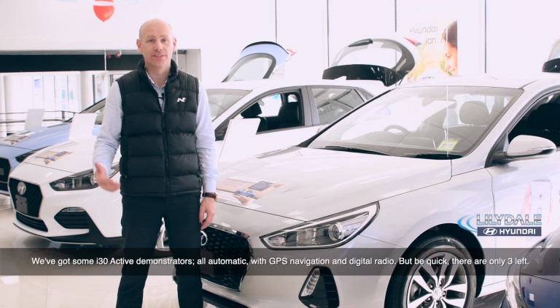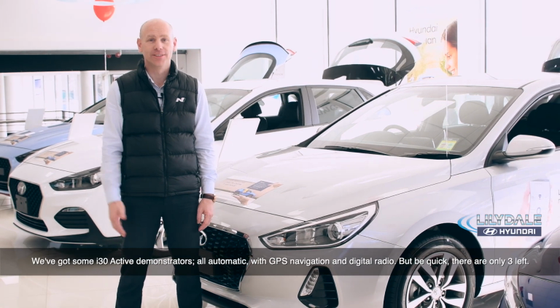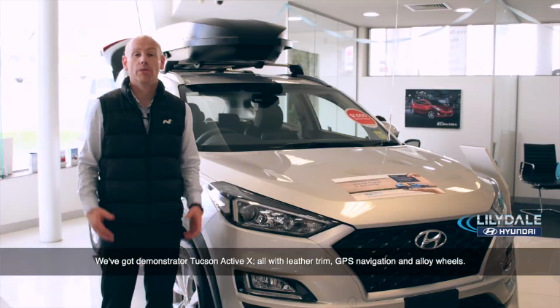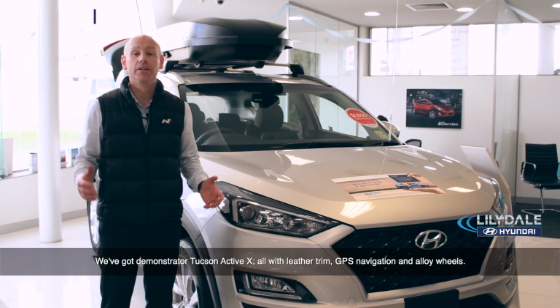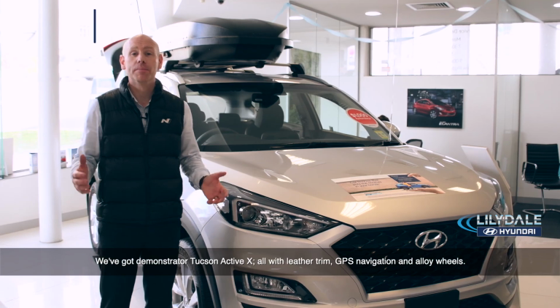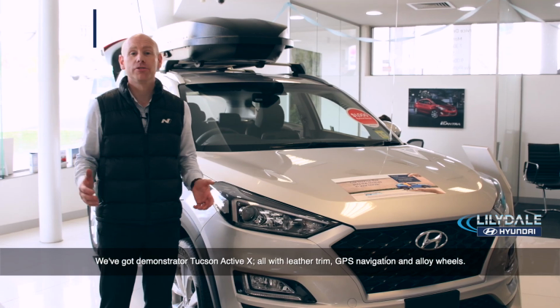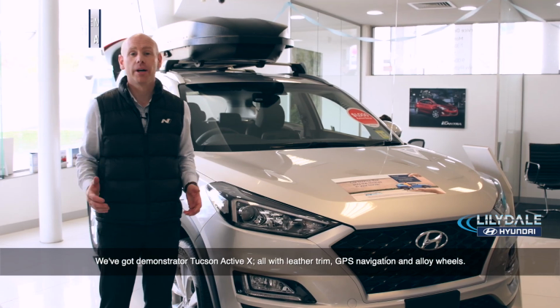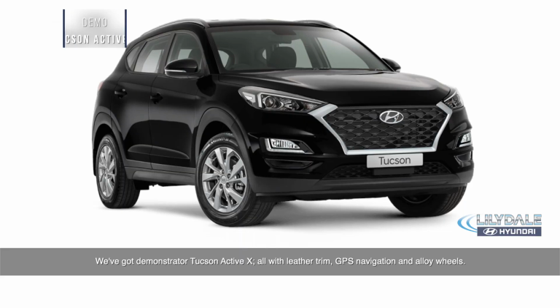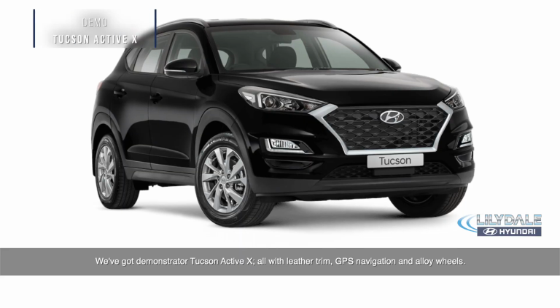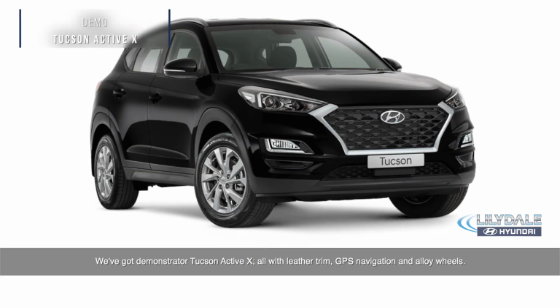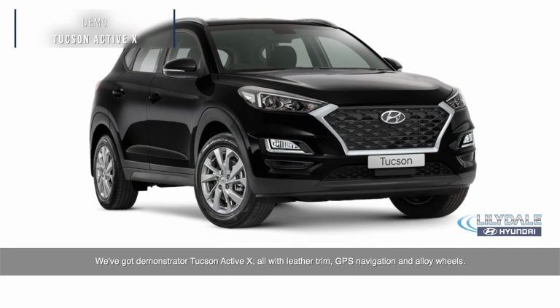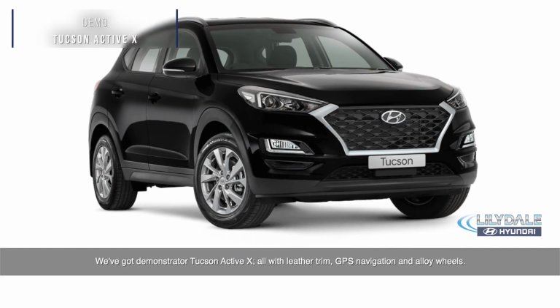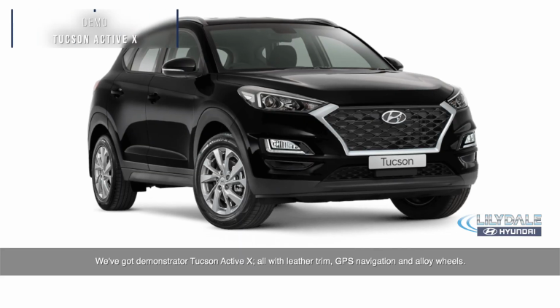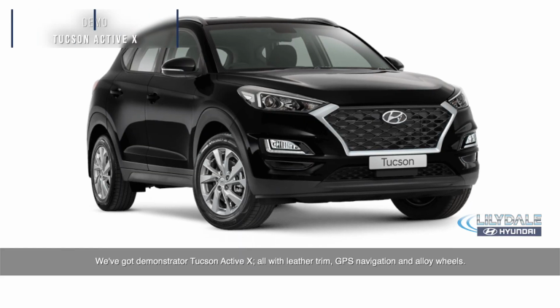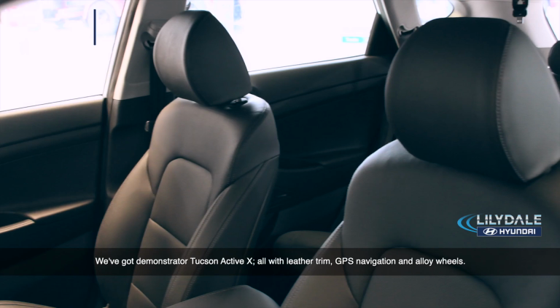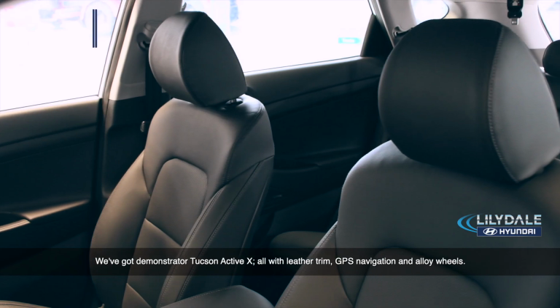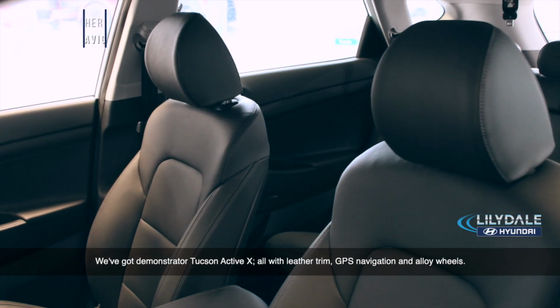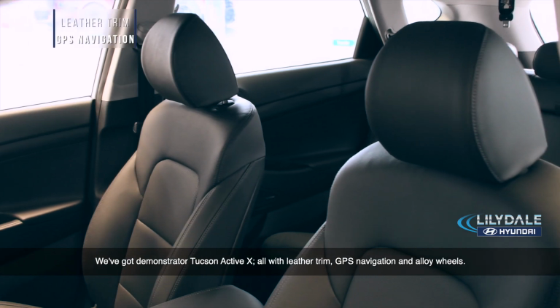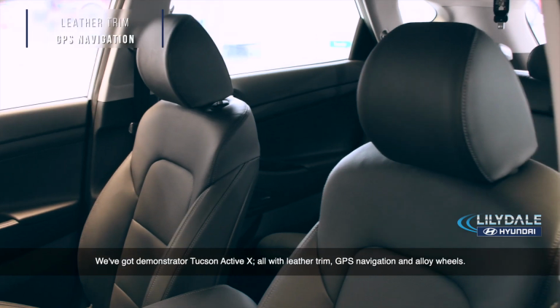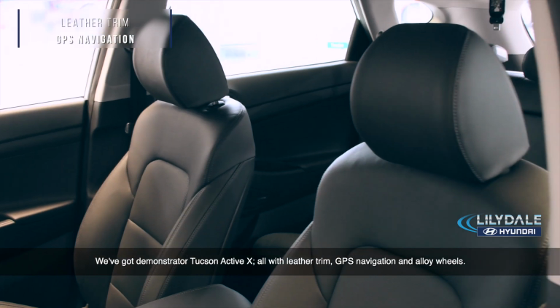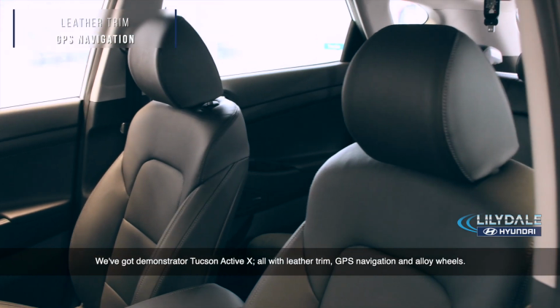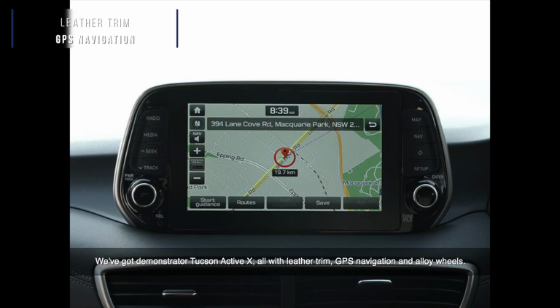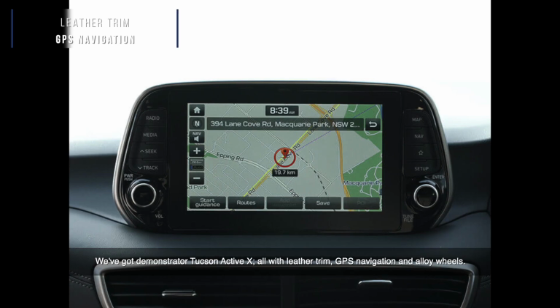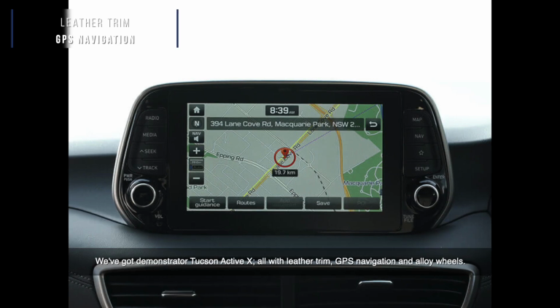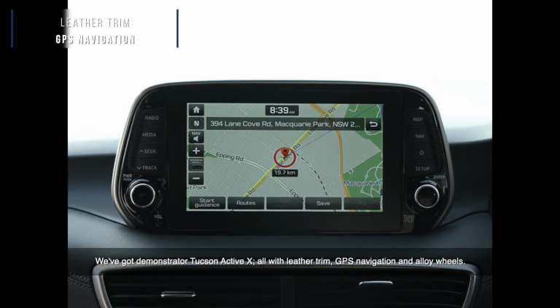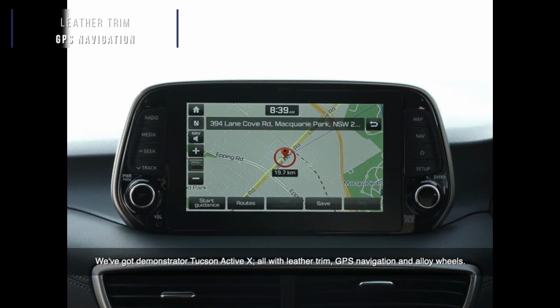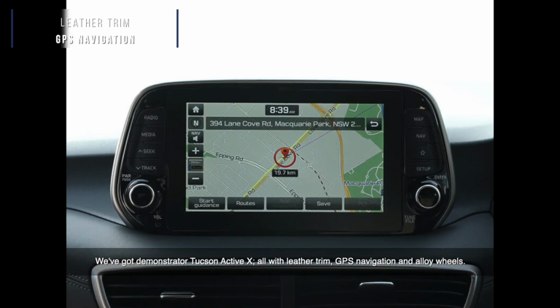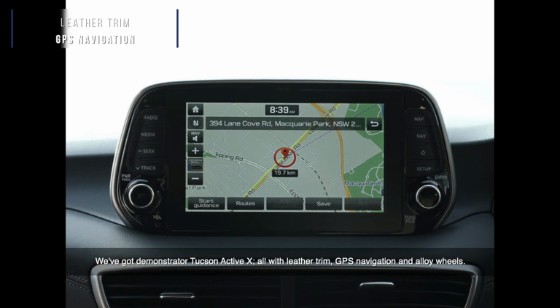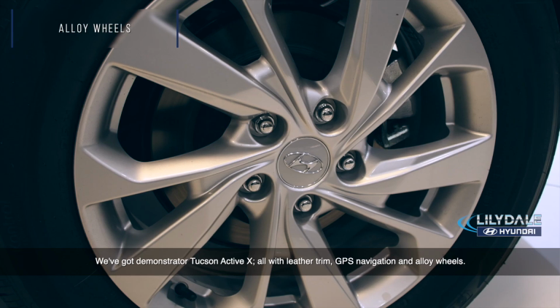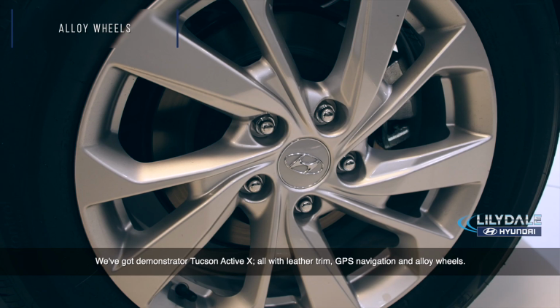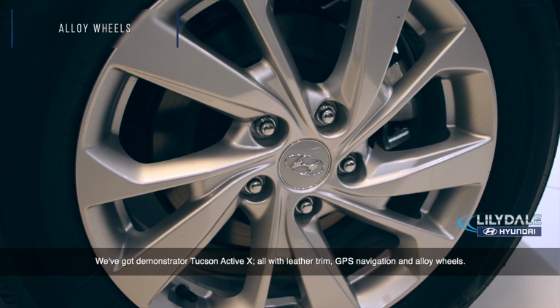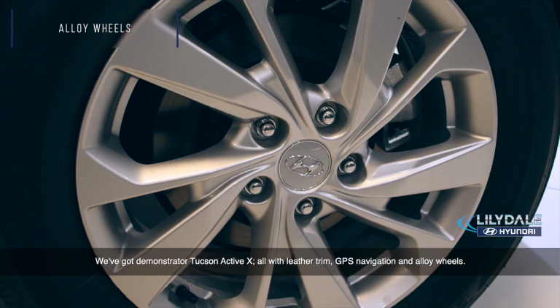We've got demonstrator Tucson Active X, all with leather trim, GPS navigation and alloy wheels.